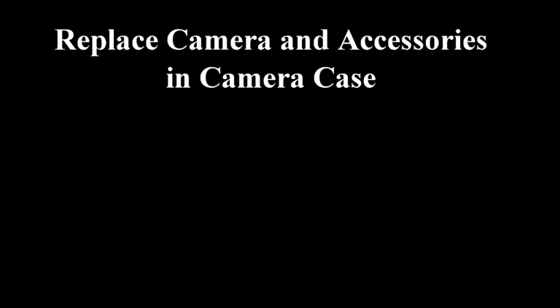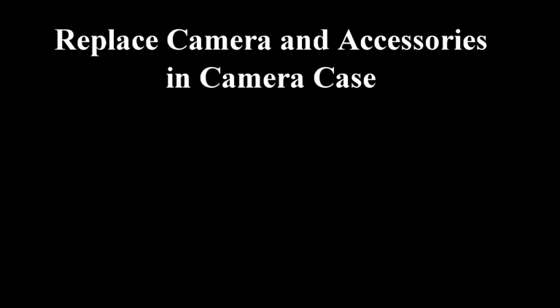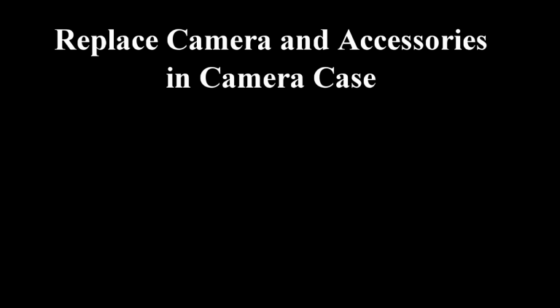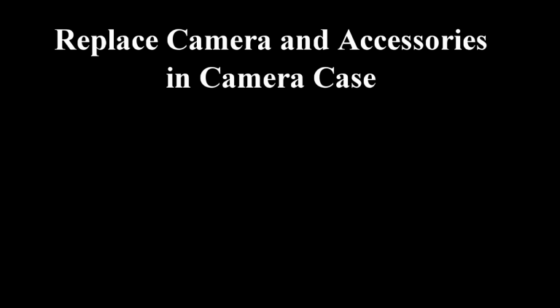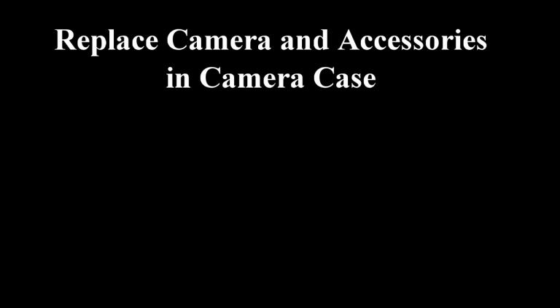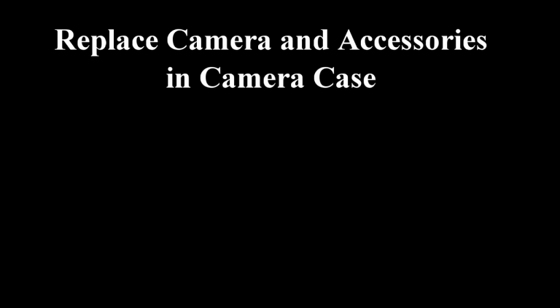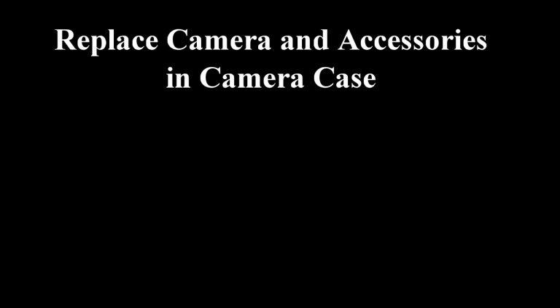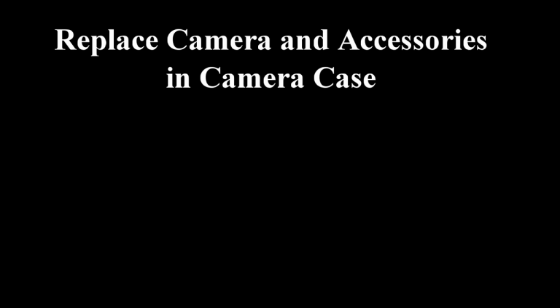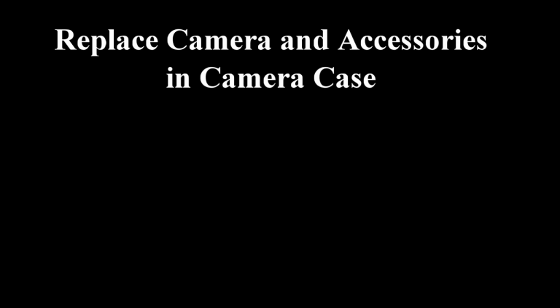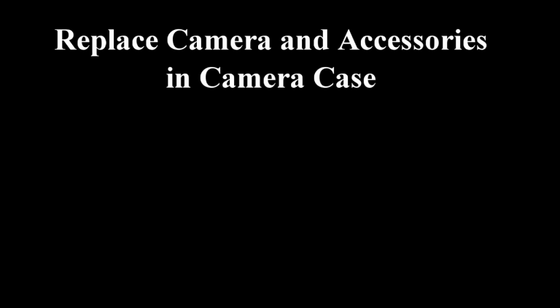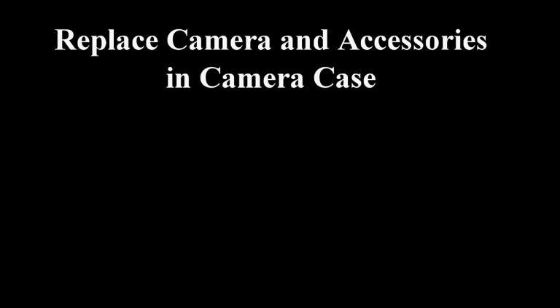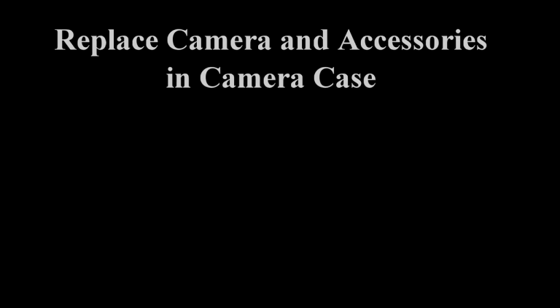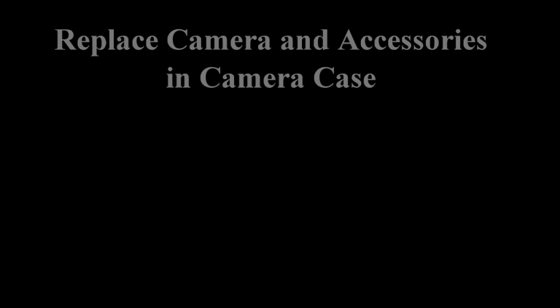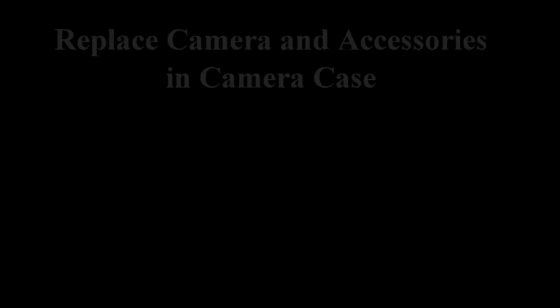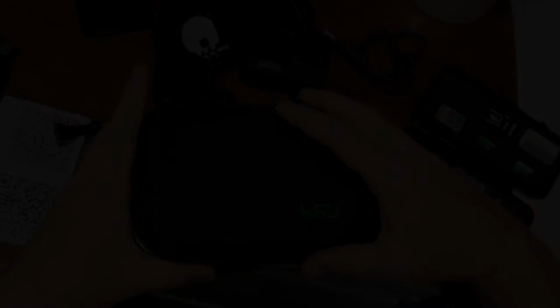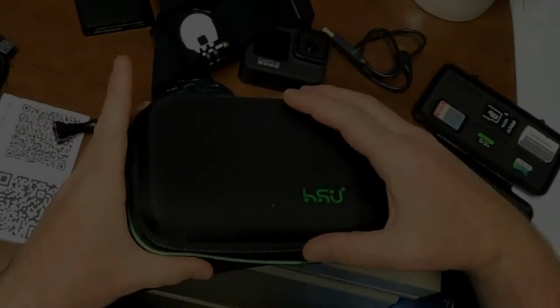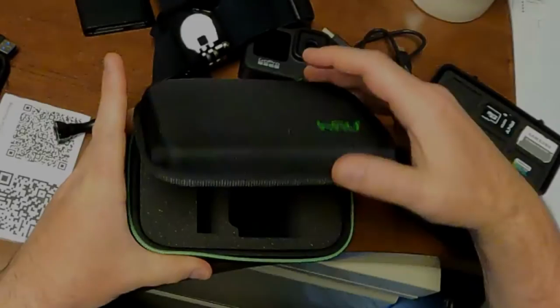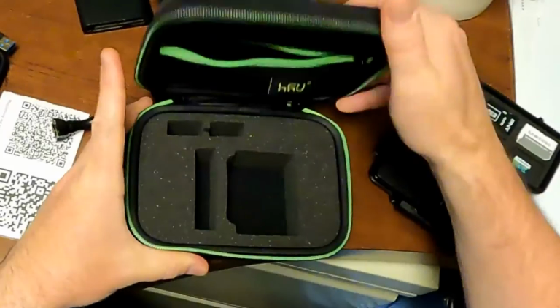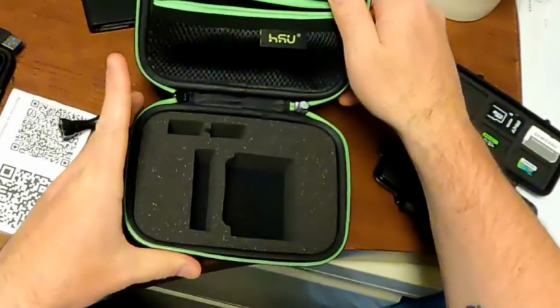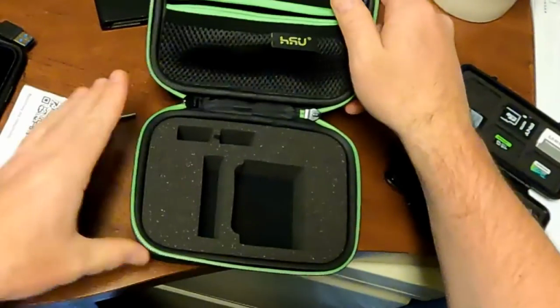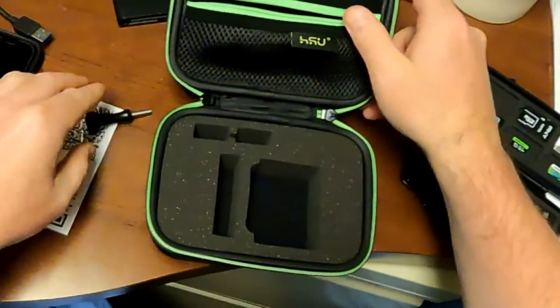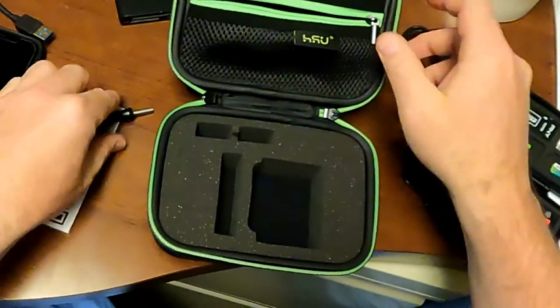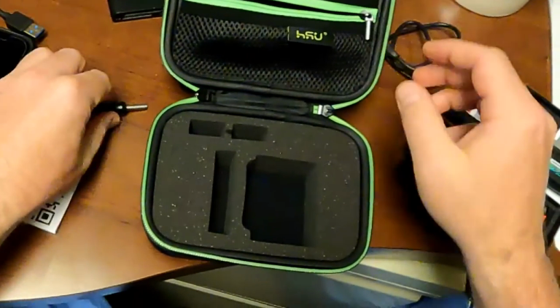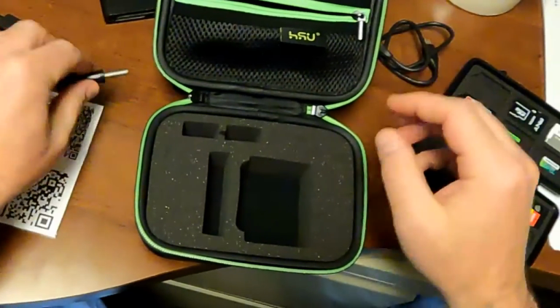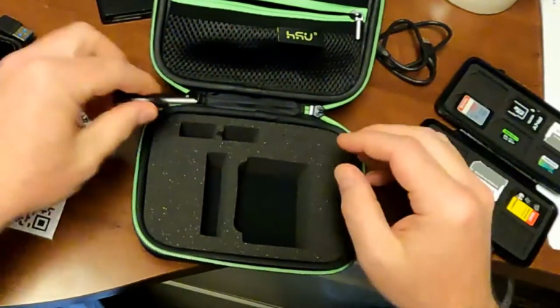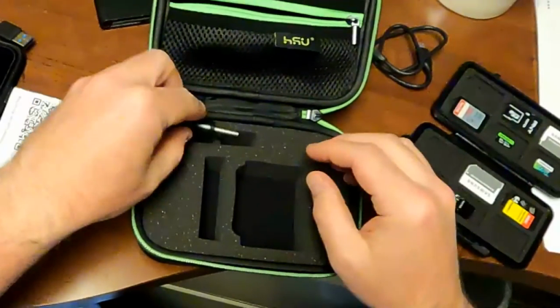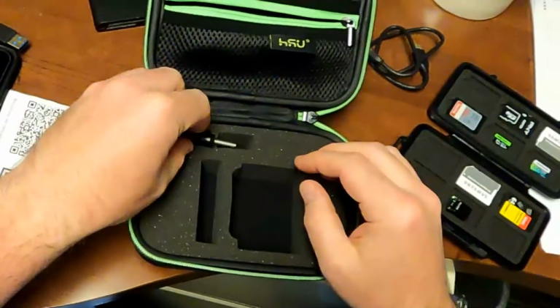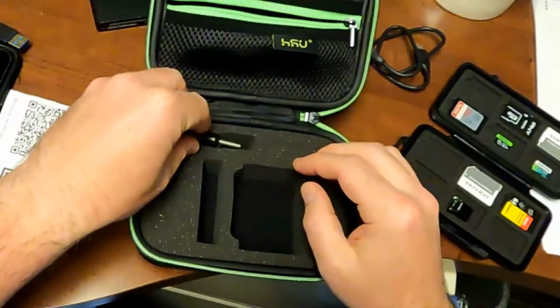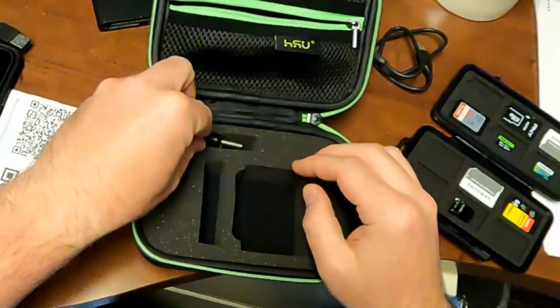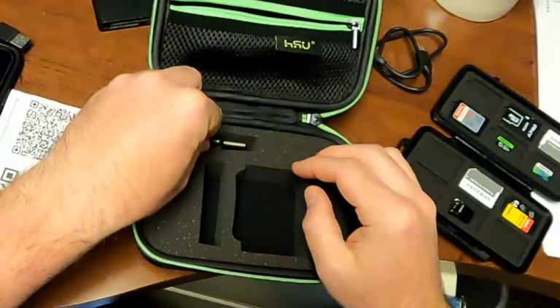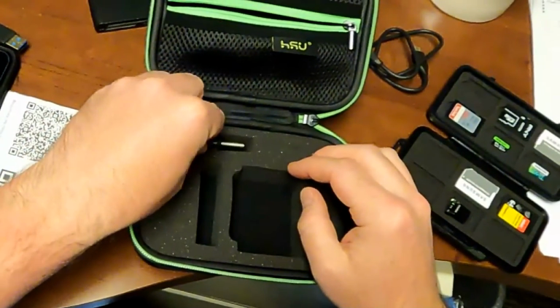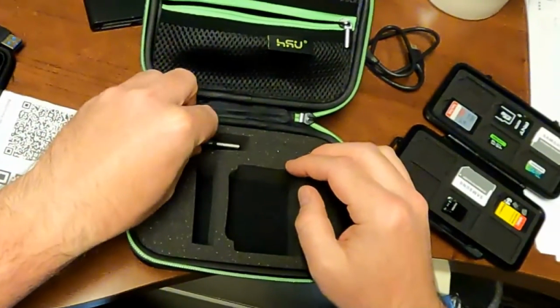When recording is complete, replace the items in the camera-carrying case, as shown here.